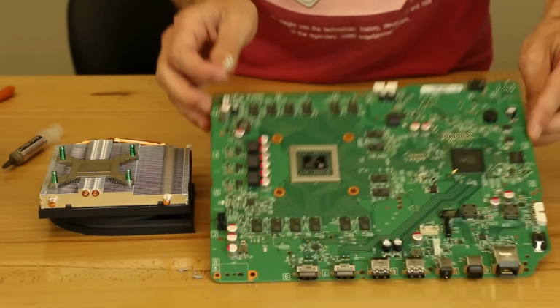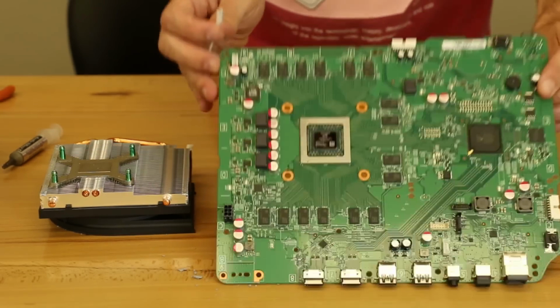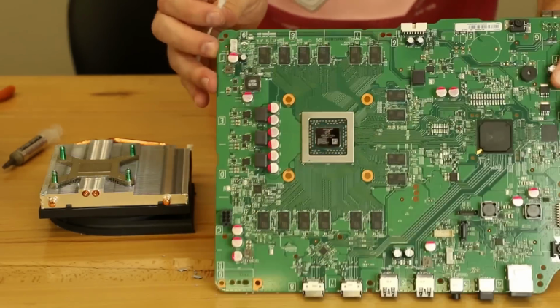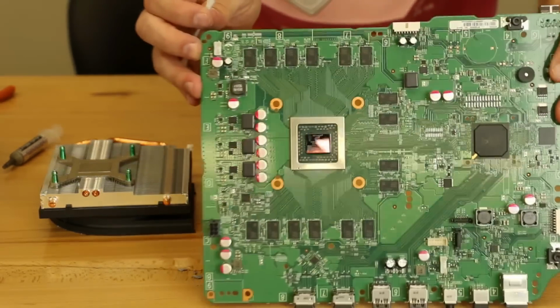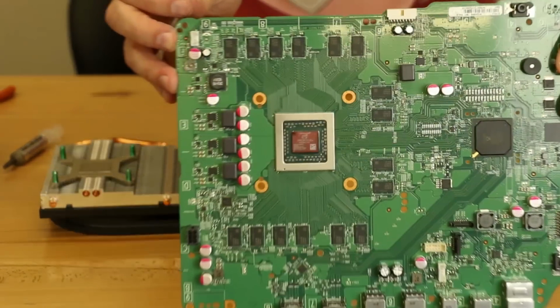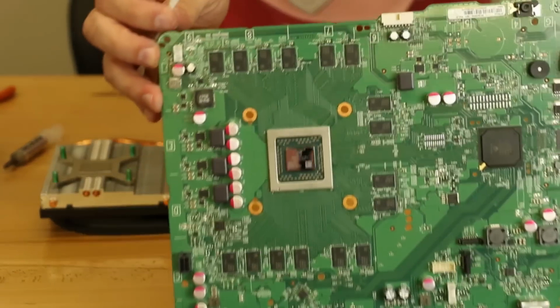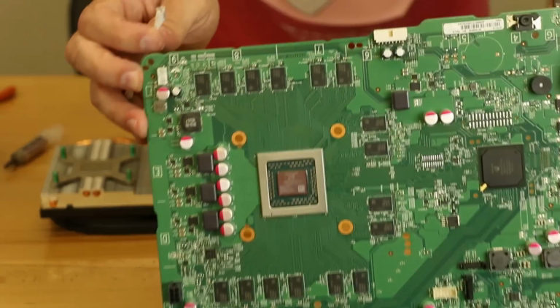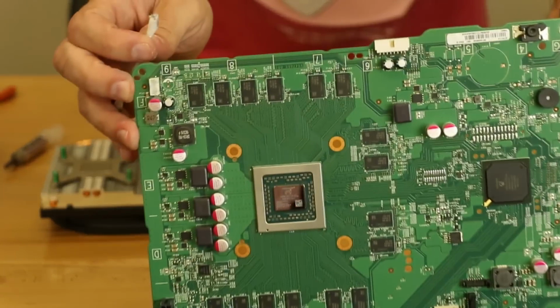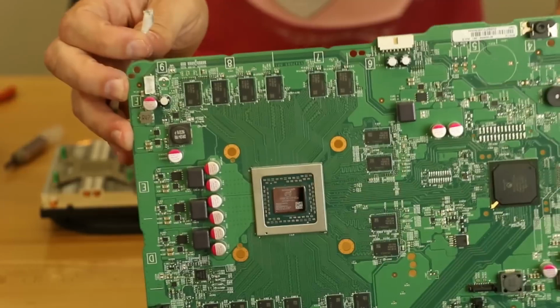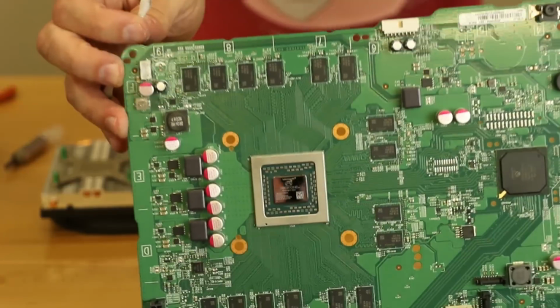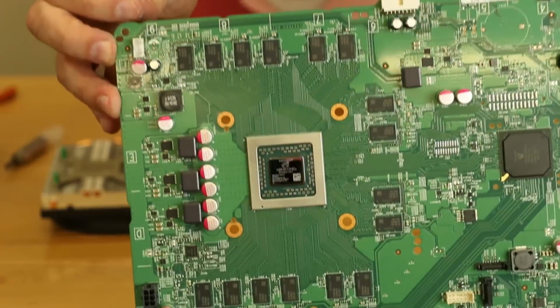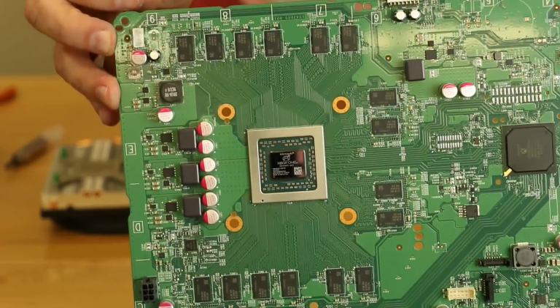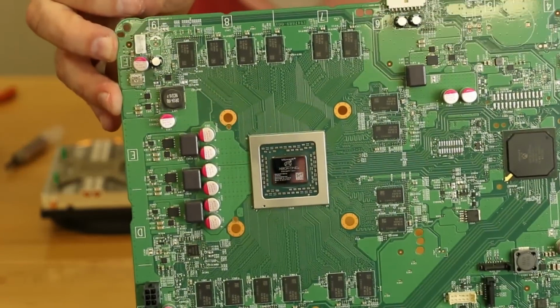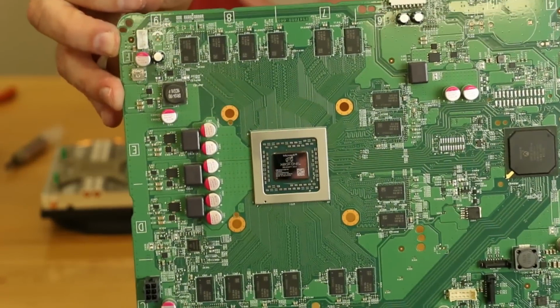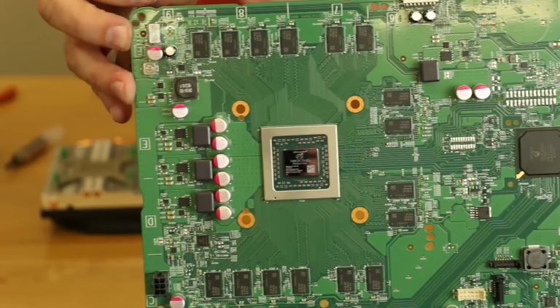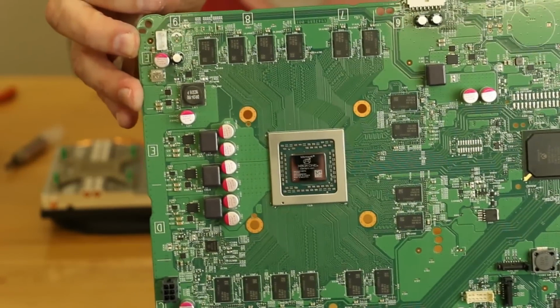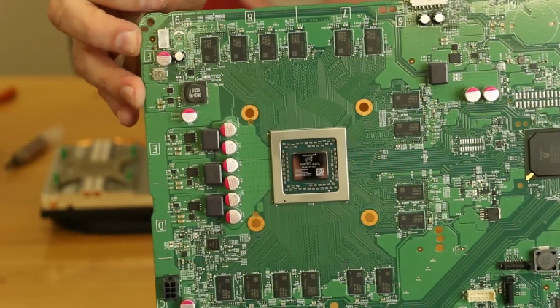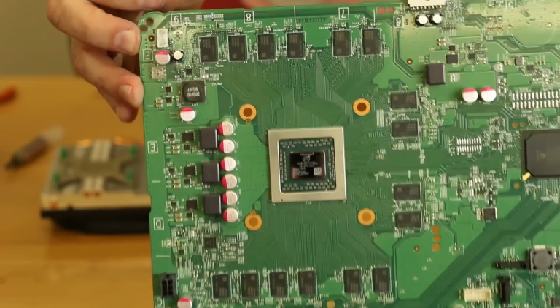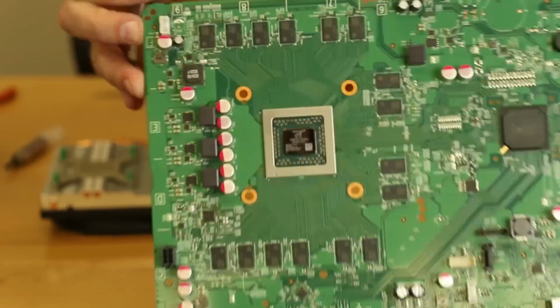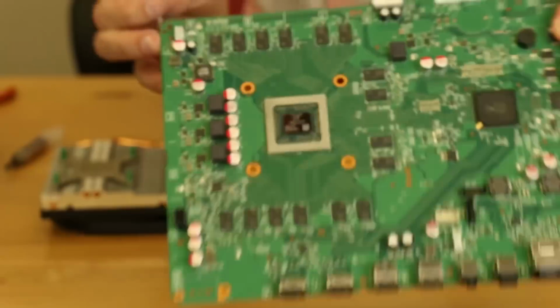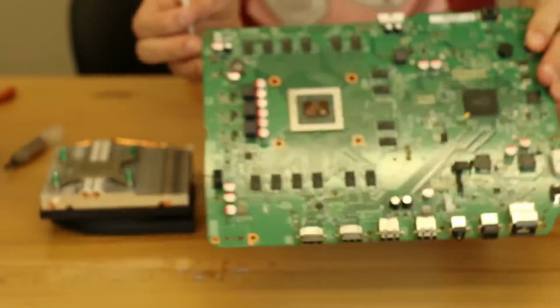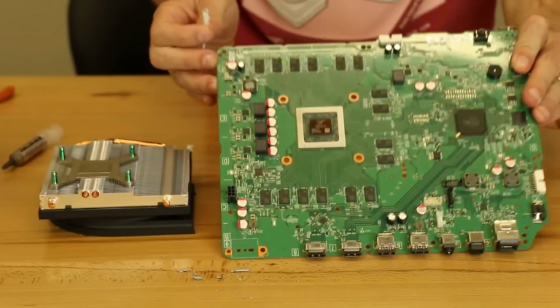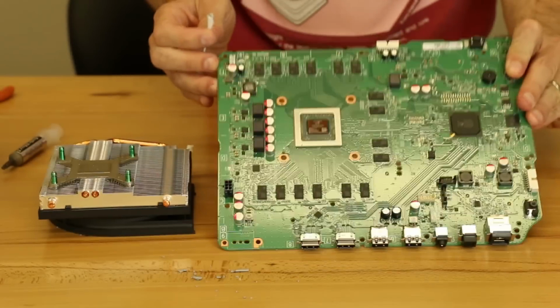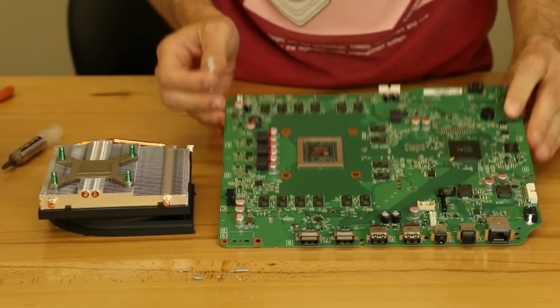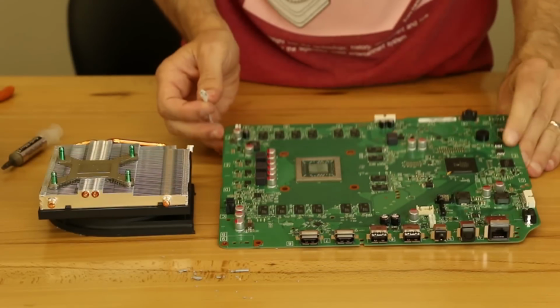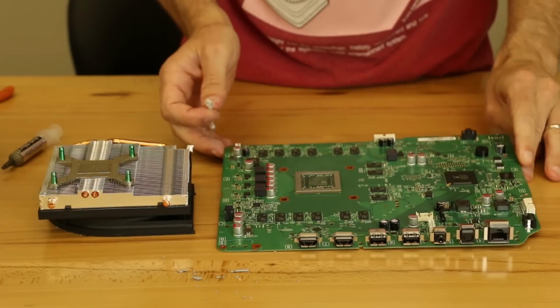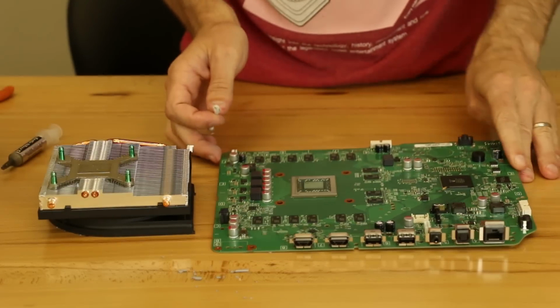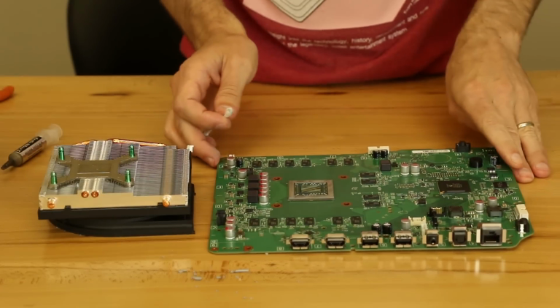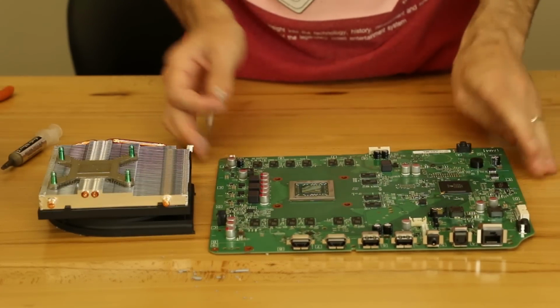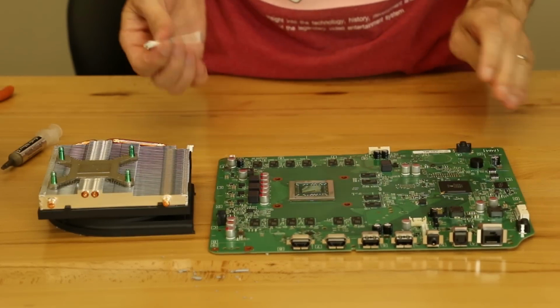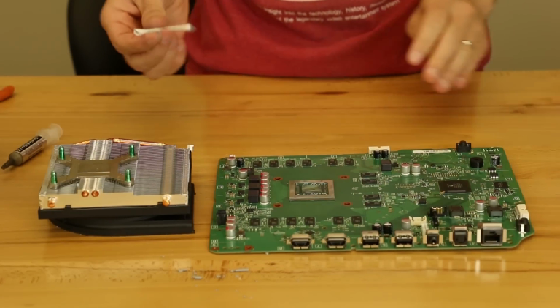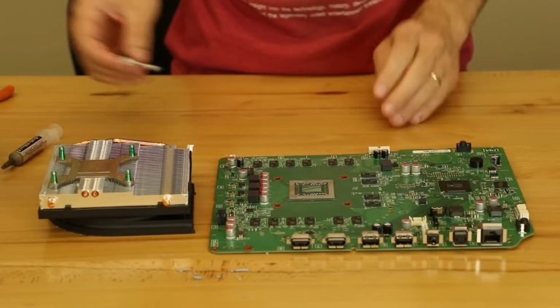I'll get you a good view of the chip there. And it just says Xbox One right on it there.